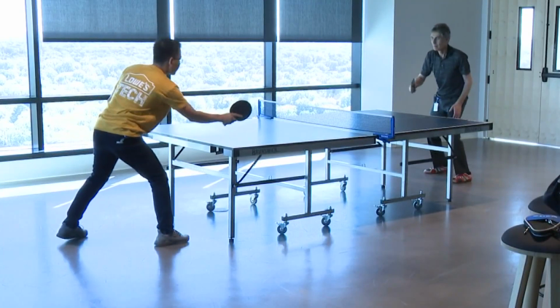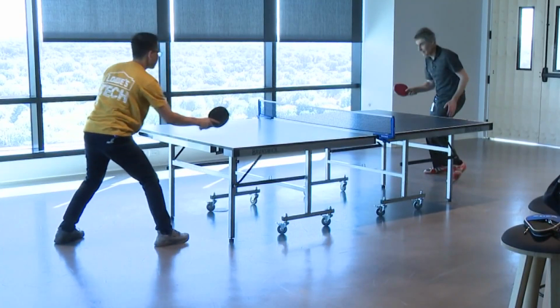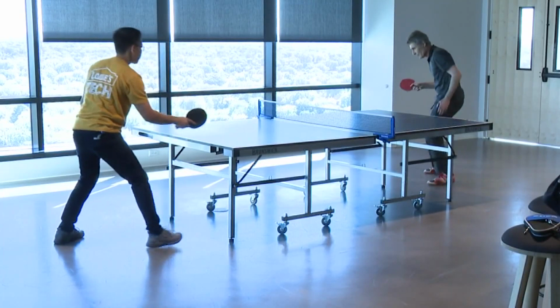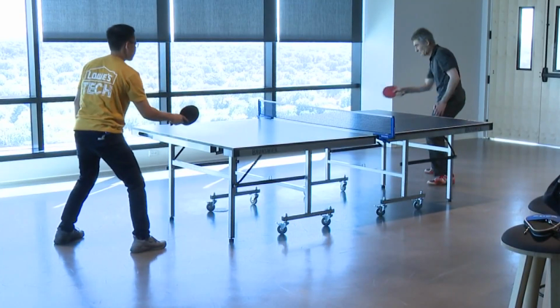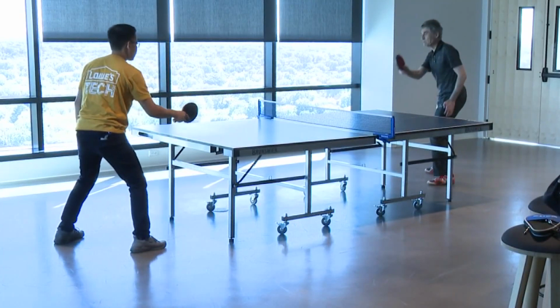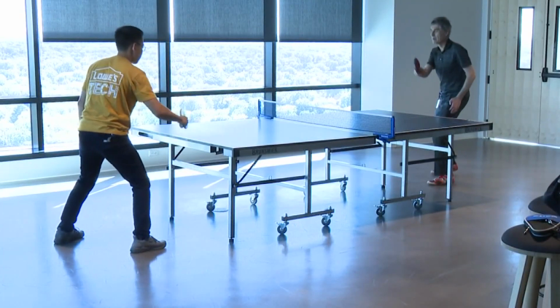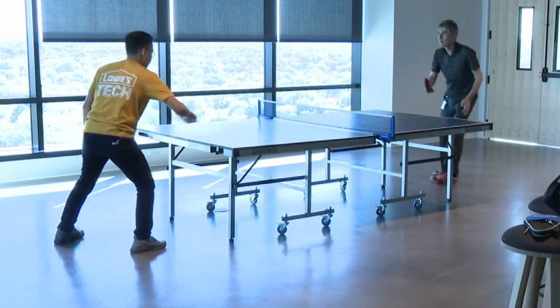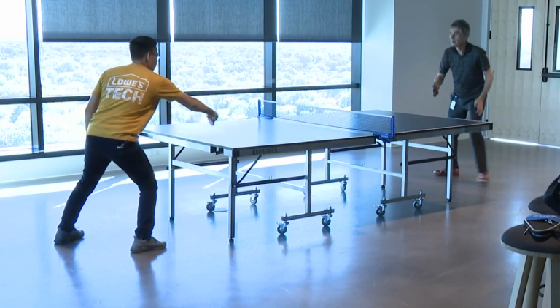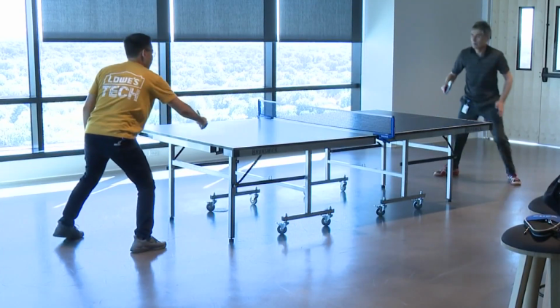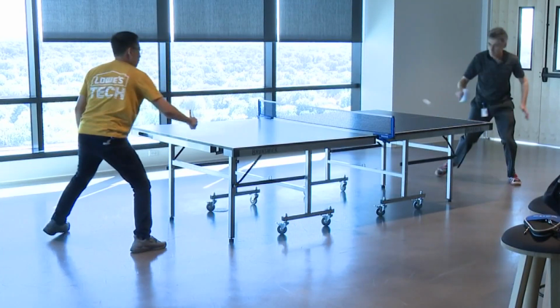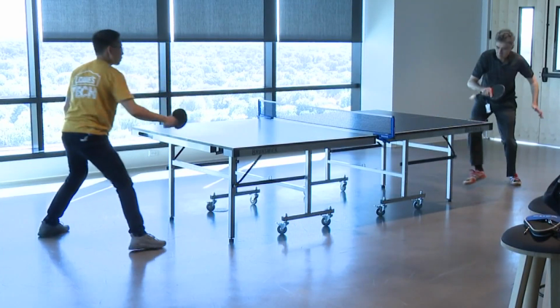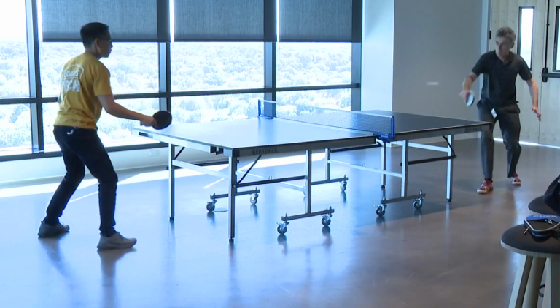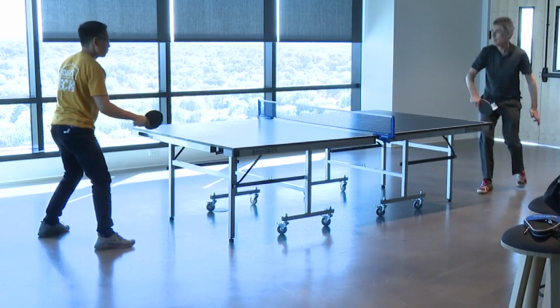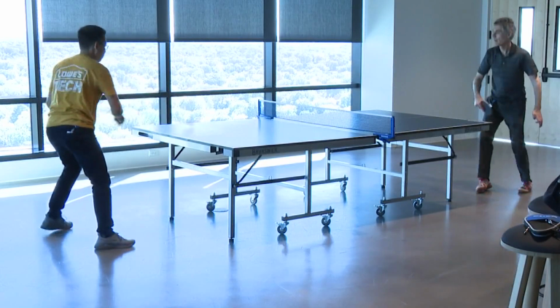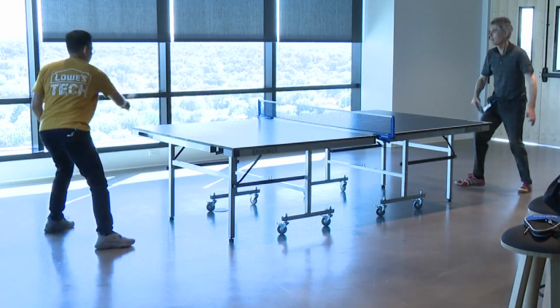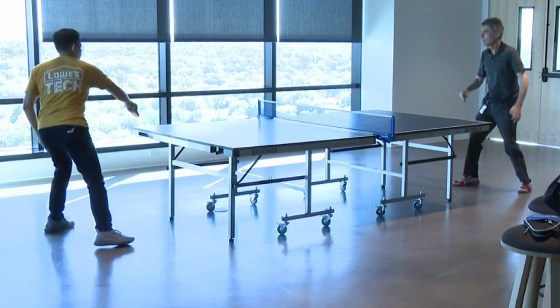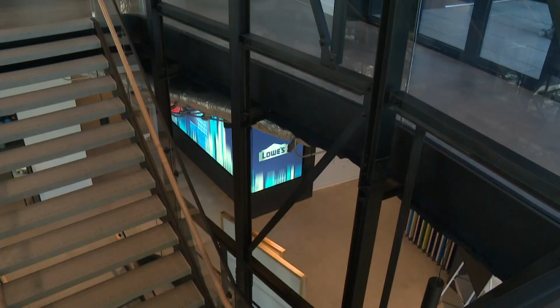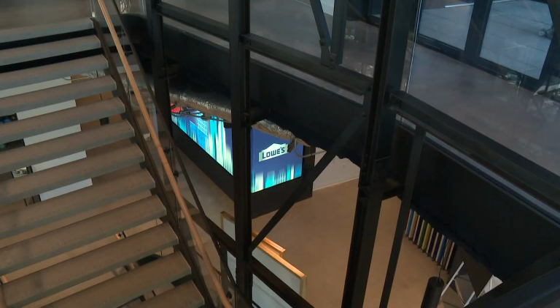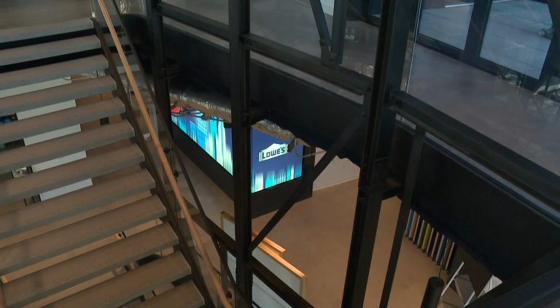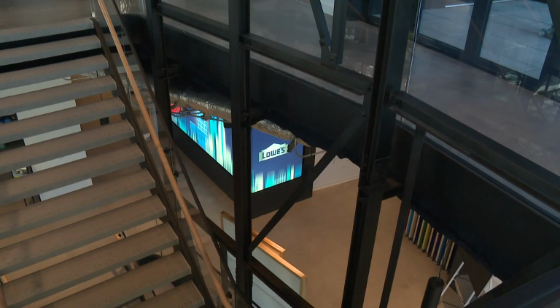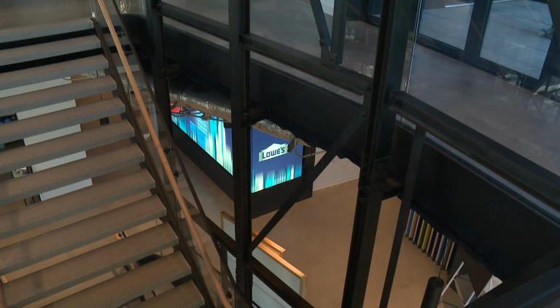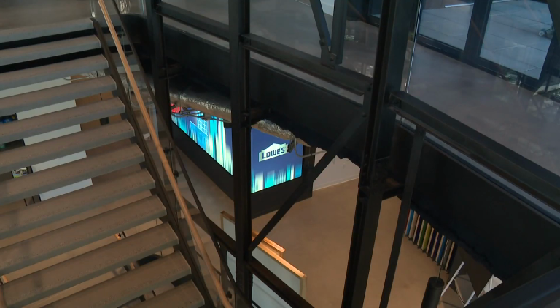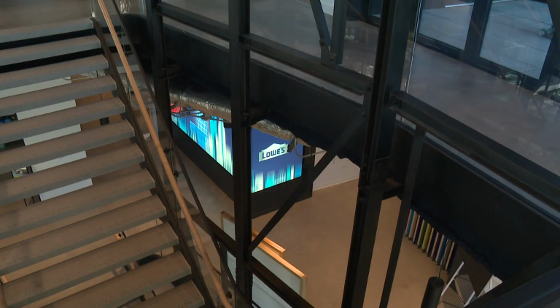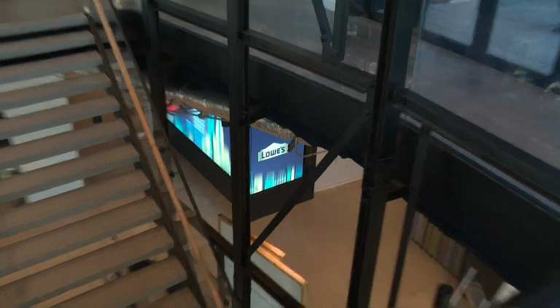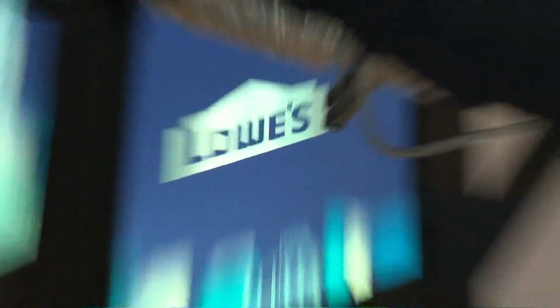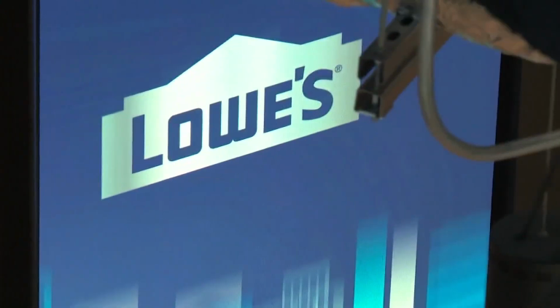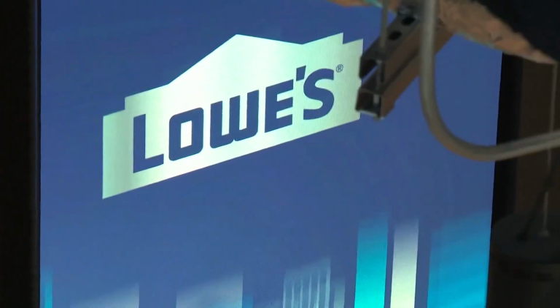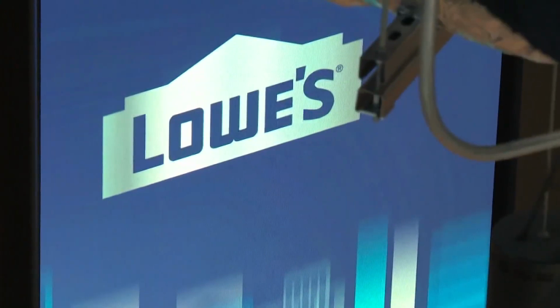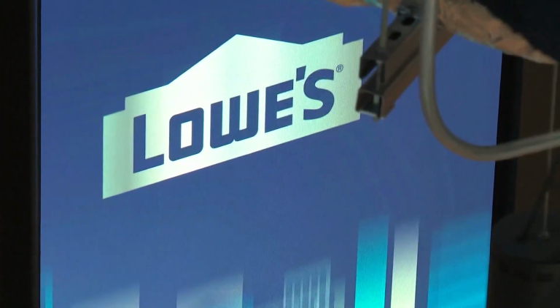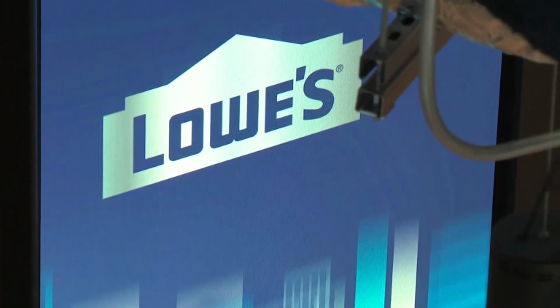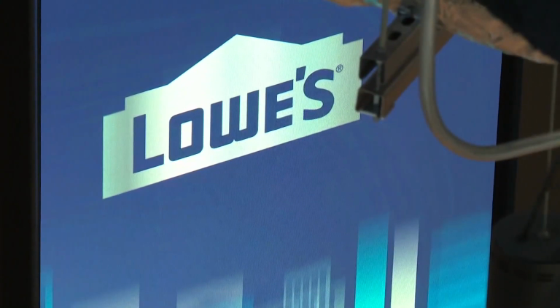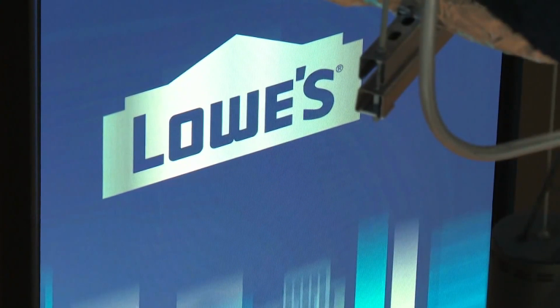We're thrilled that associates have an amazing workplace to come to when they need to. 1,000 employees have already settled into the new space, with the rest expected soon.